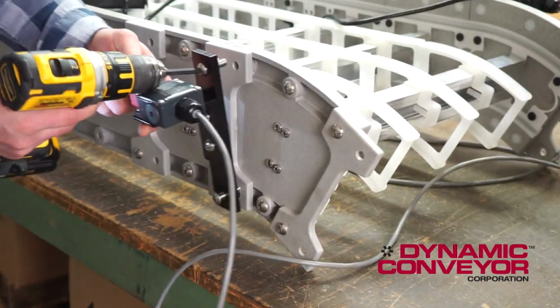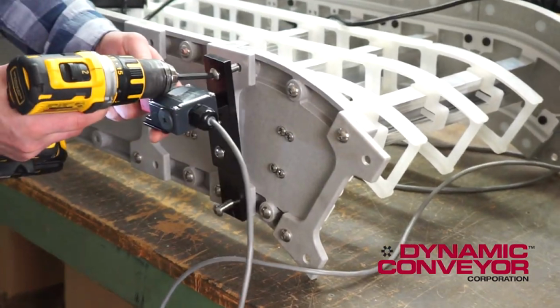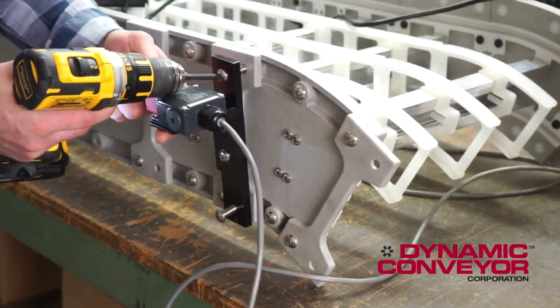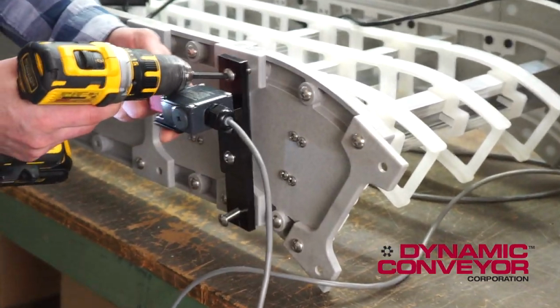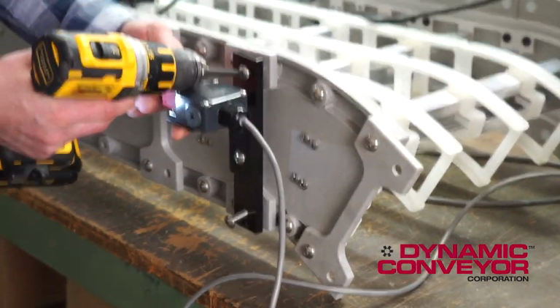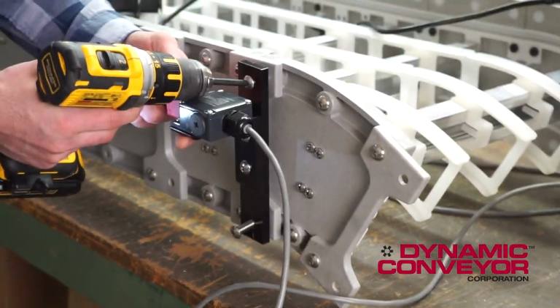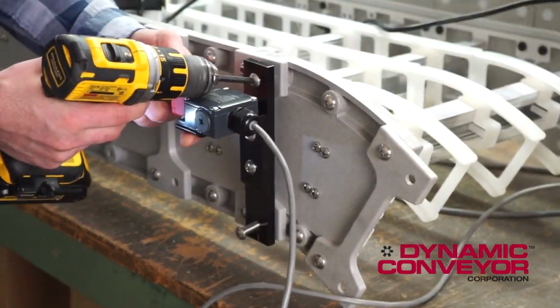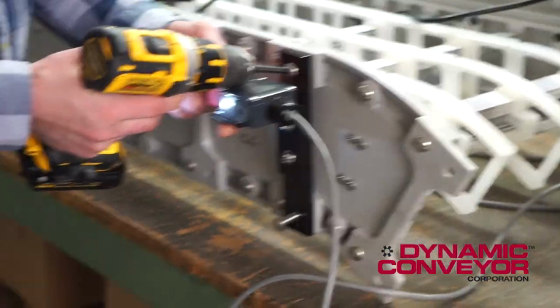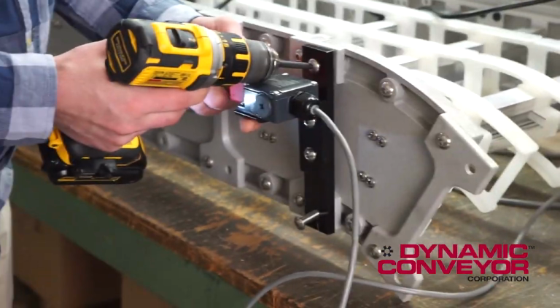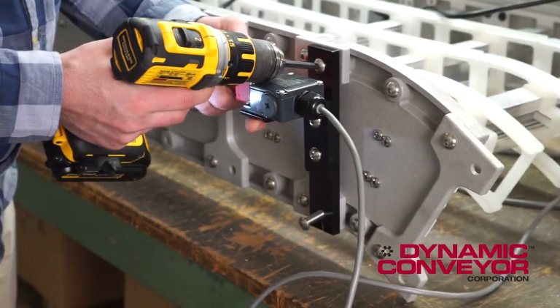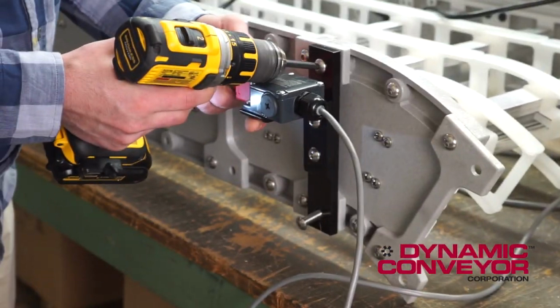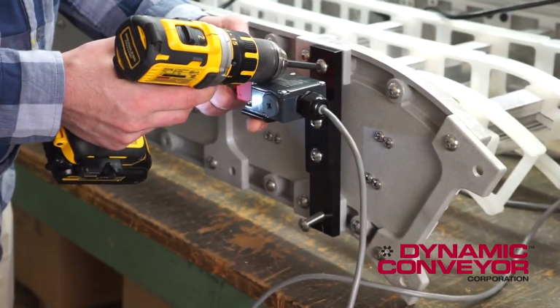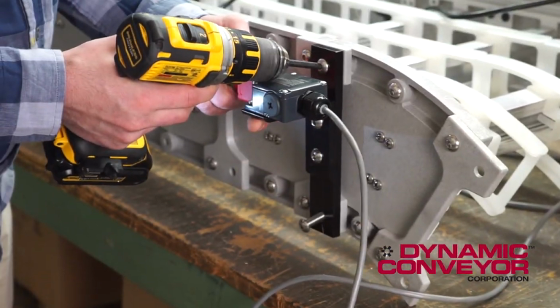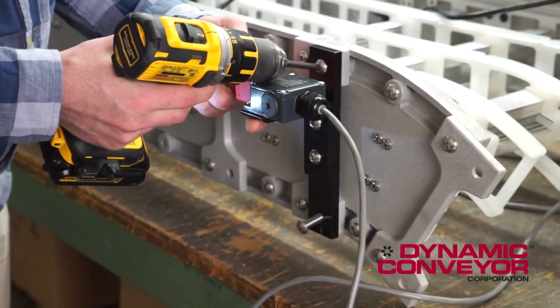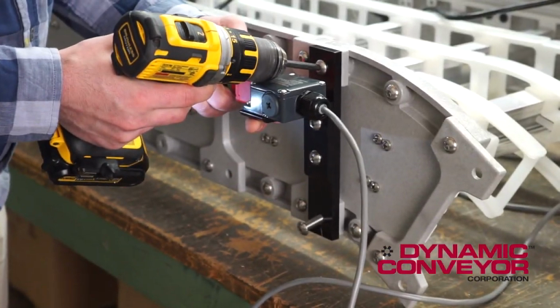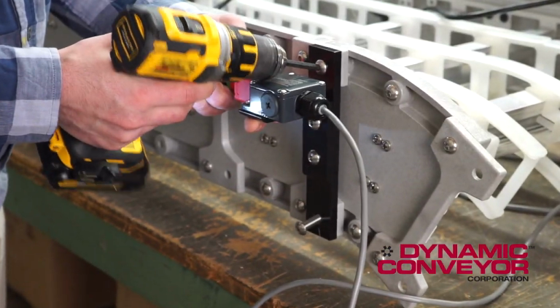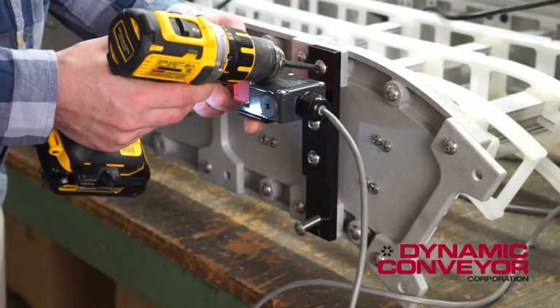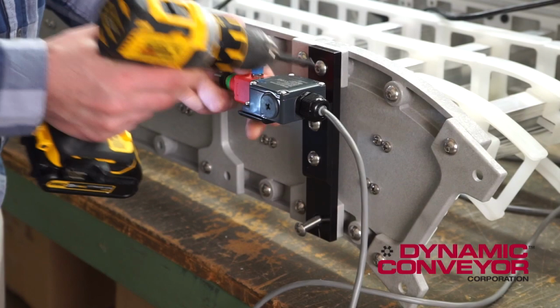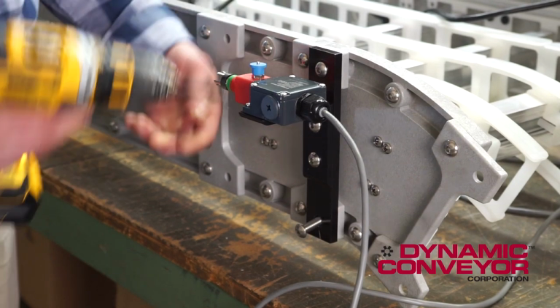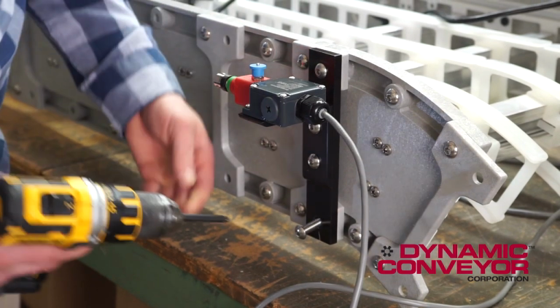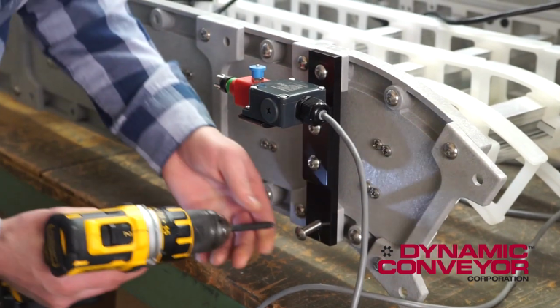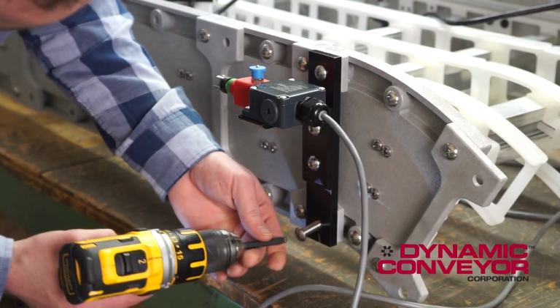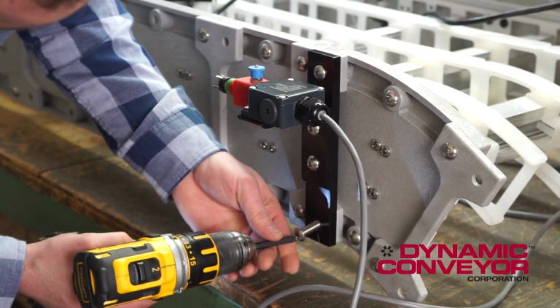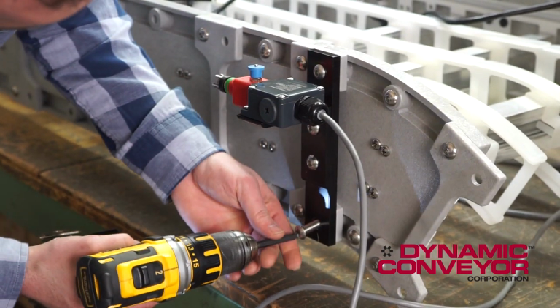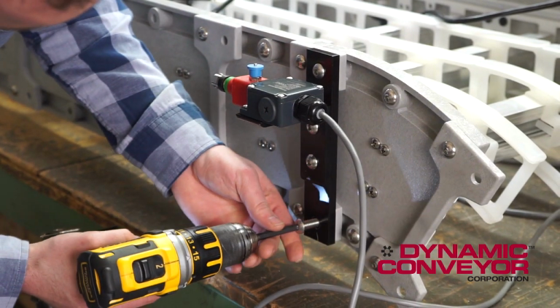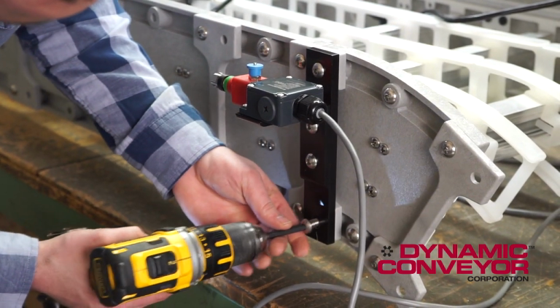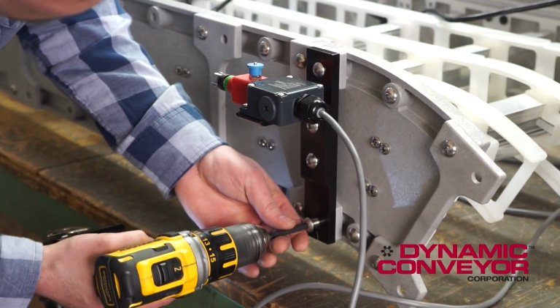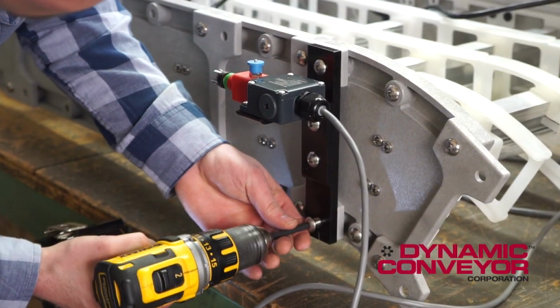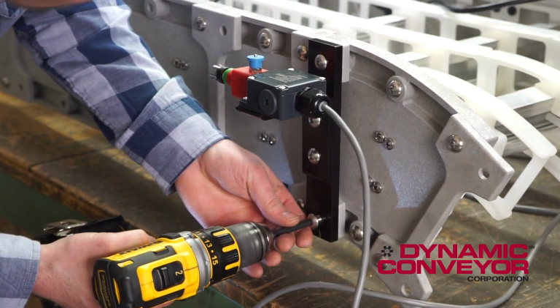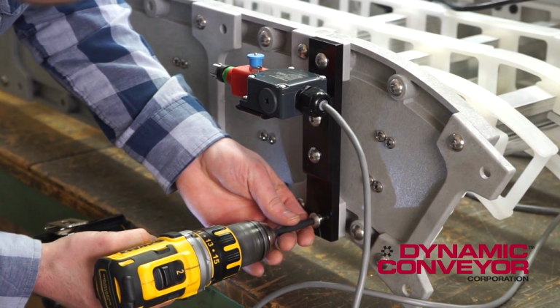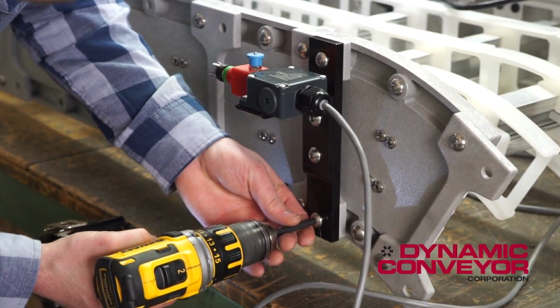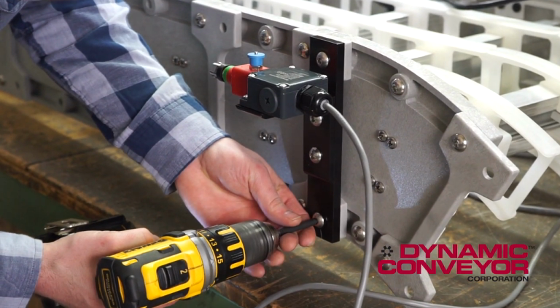Find the bracket with the e-stop switch already mounted on it. Attach the bracket to the conveyor.